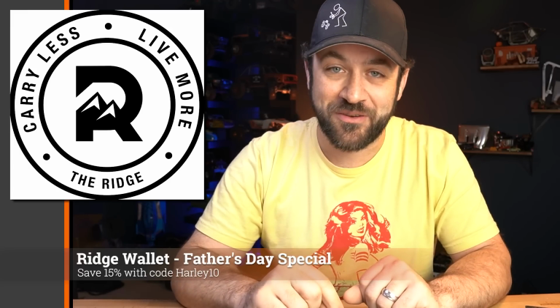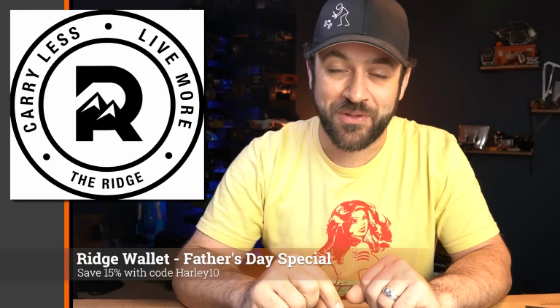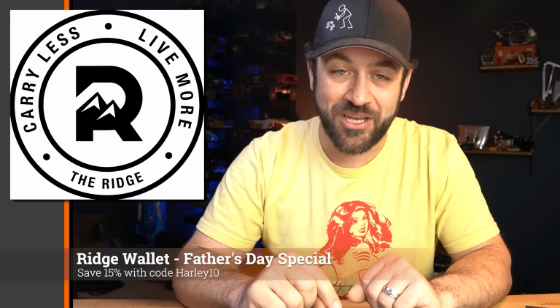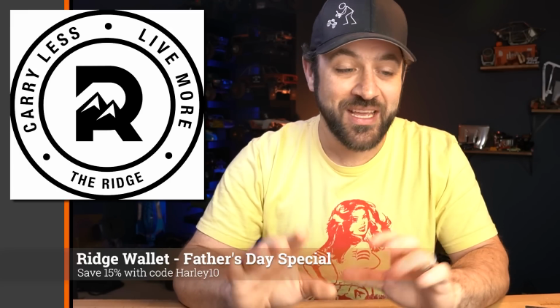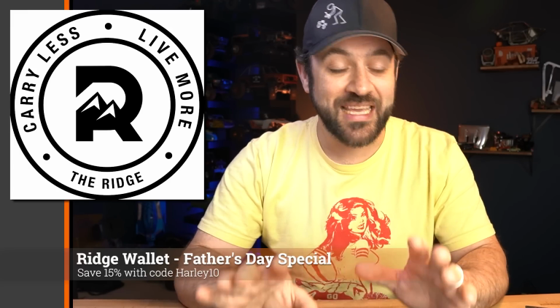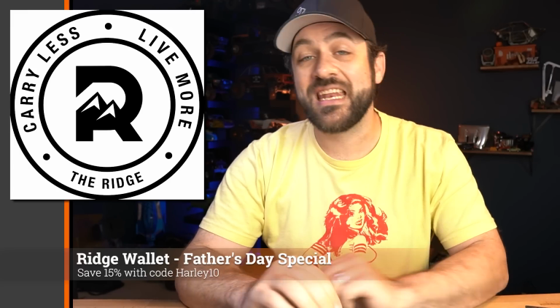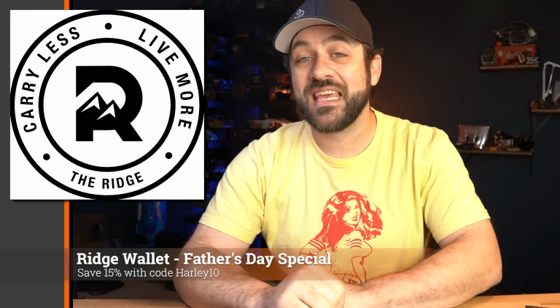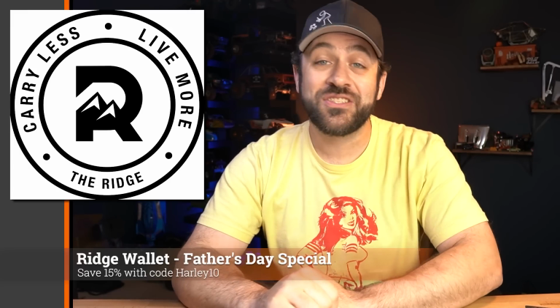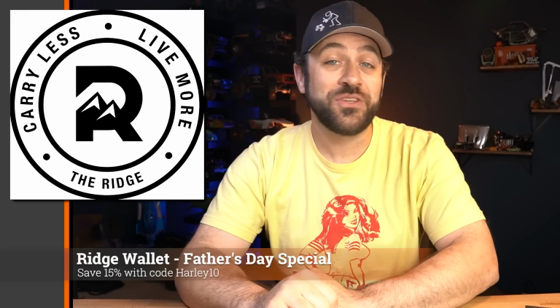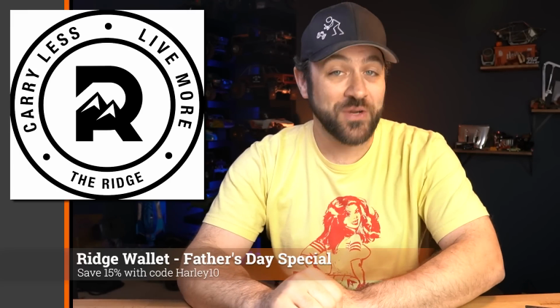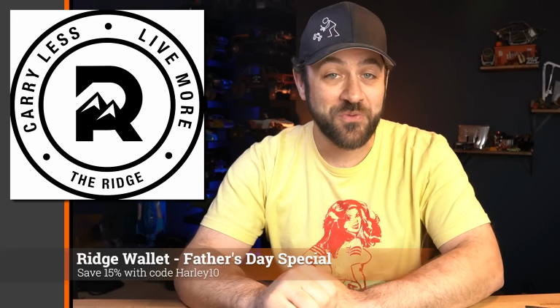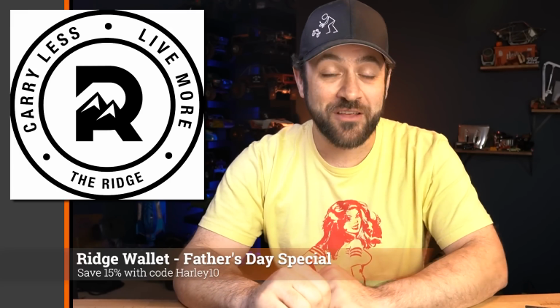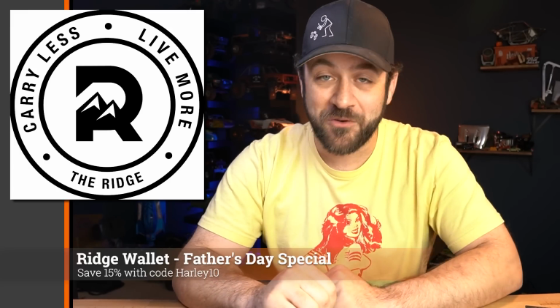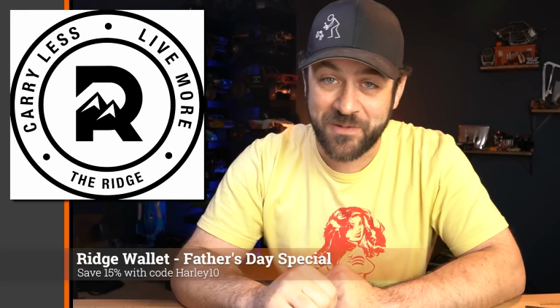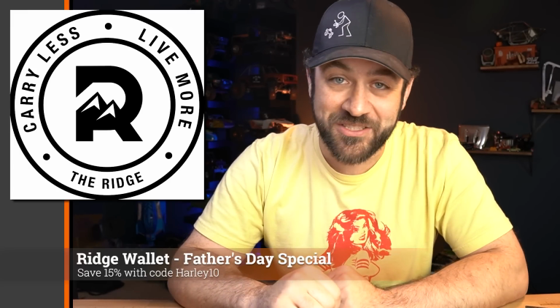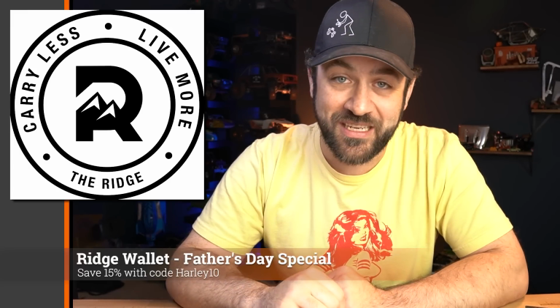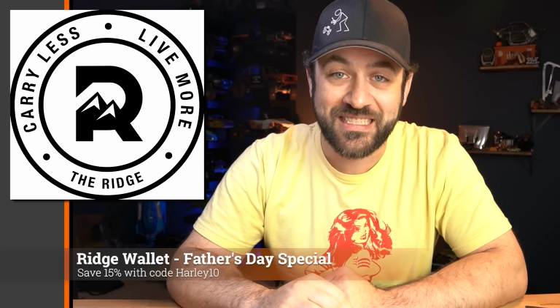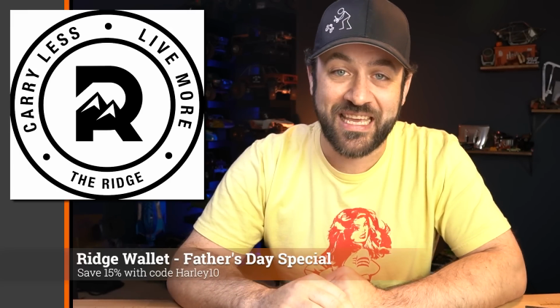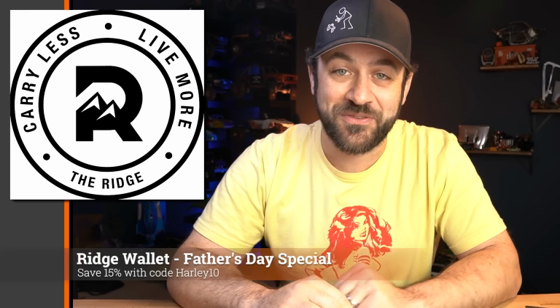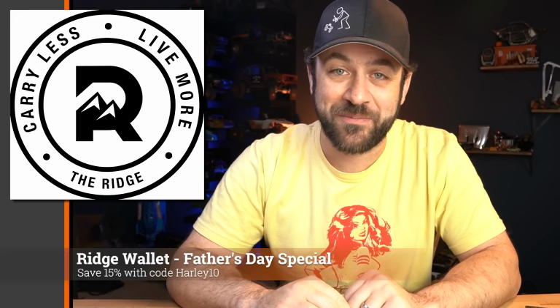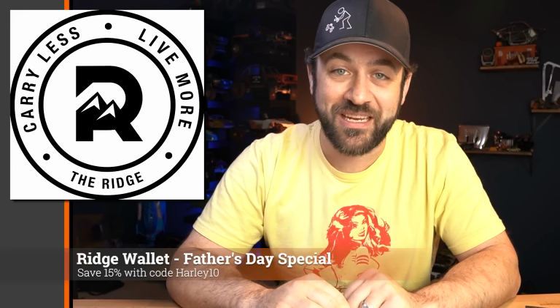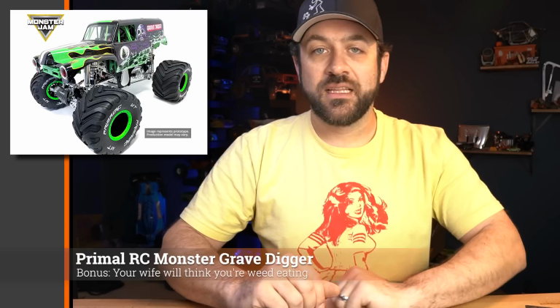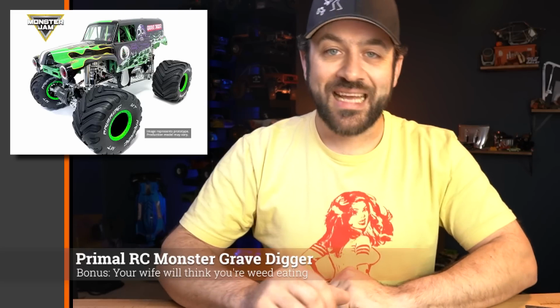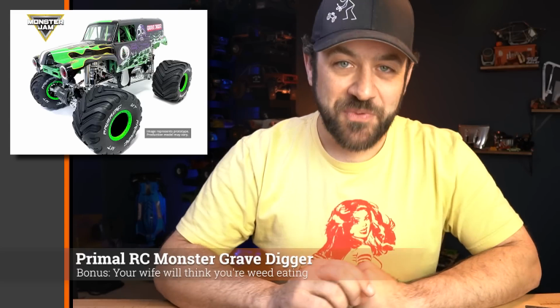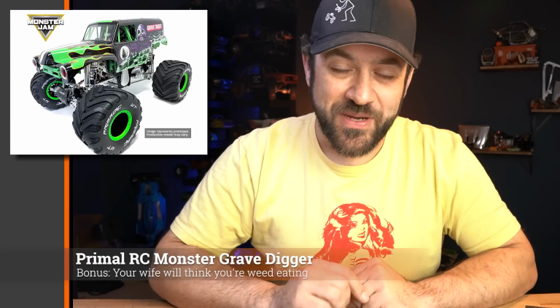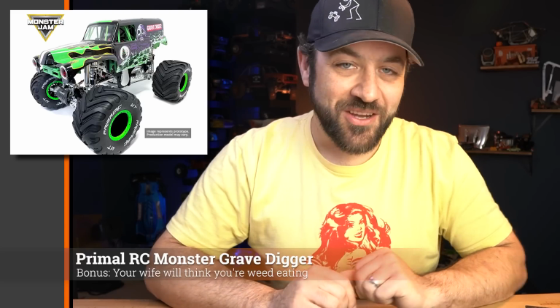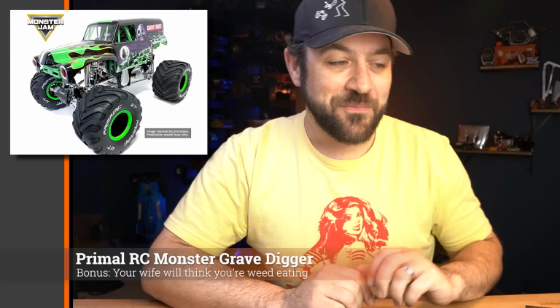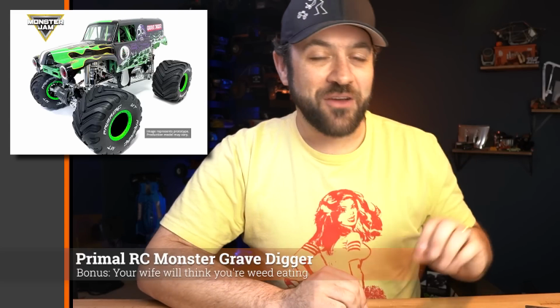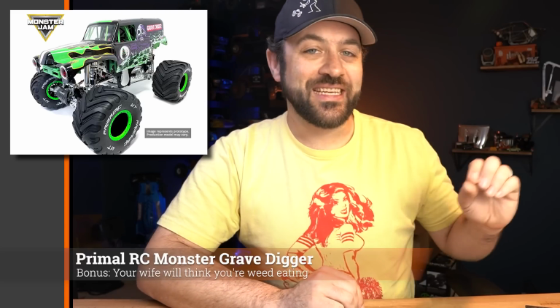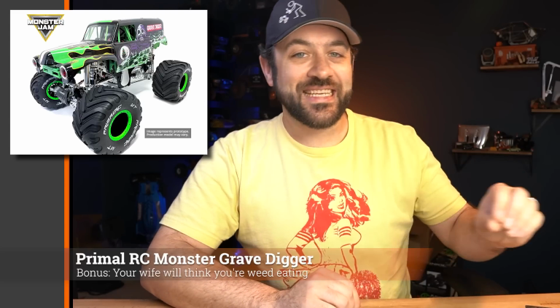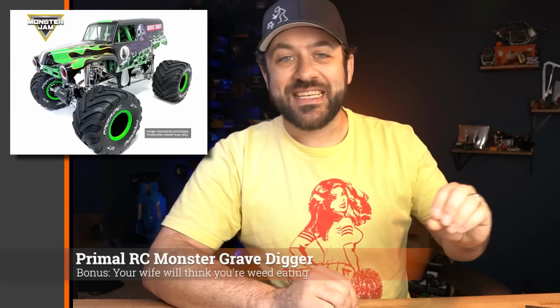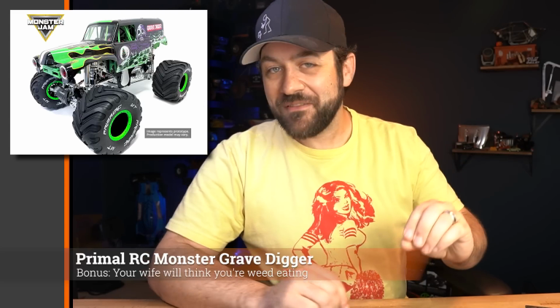I've been enjoying my Ridge Wallet for years. If you're looking for a Father's Day gift, this is a great one. Use code HARLEY10 to save 15% during their Father's Day promotion — link in the description below. Thanks again to Ridge Wallet for sponsoring the Scale News Update.